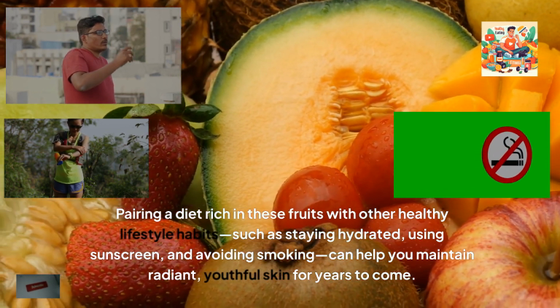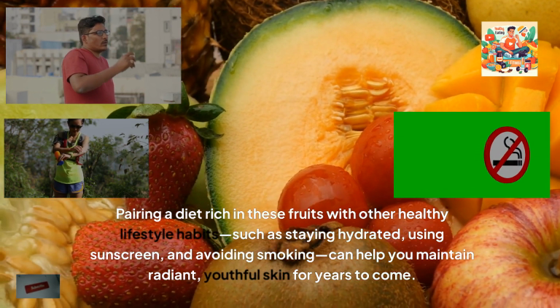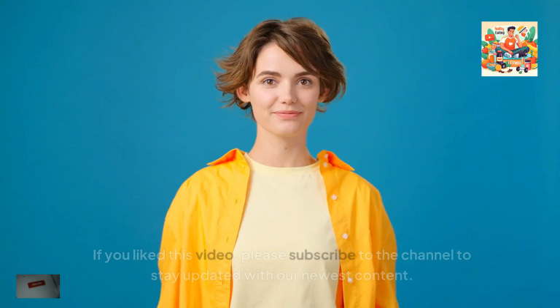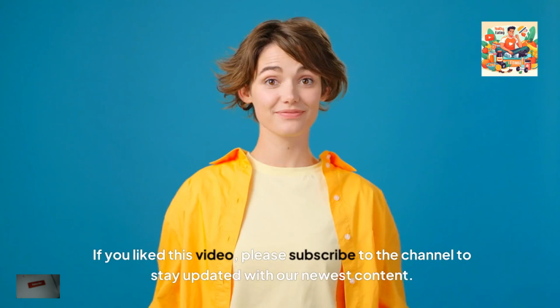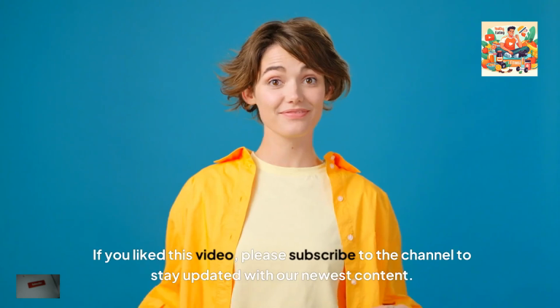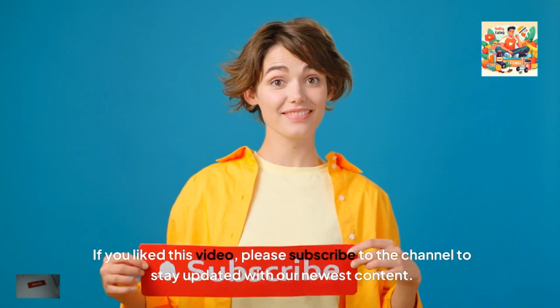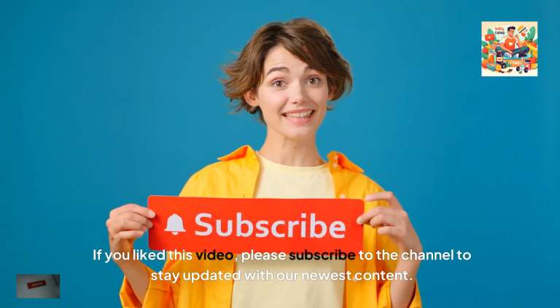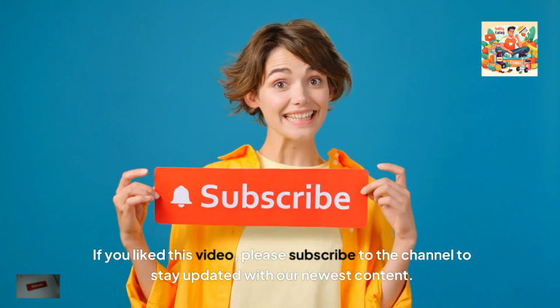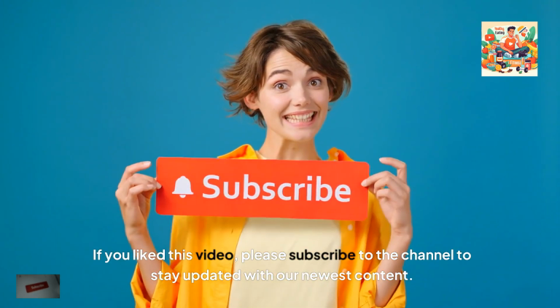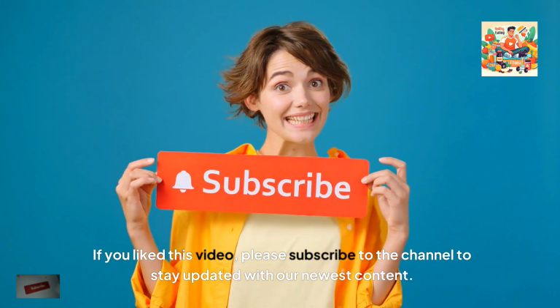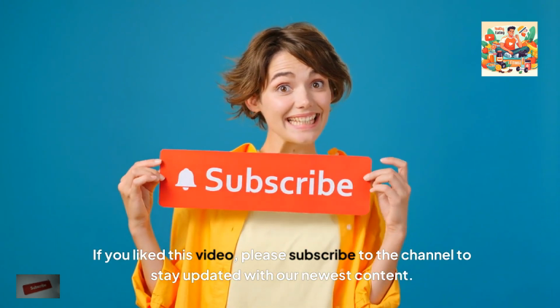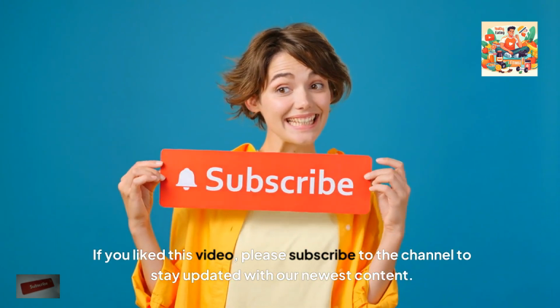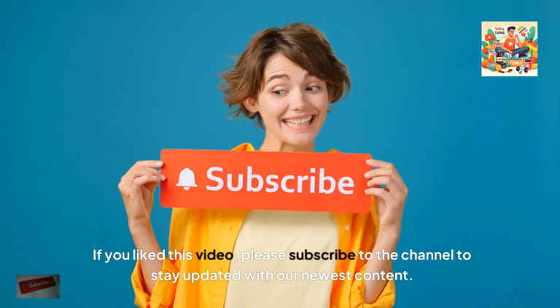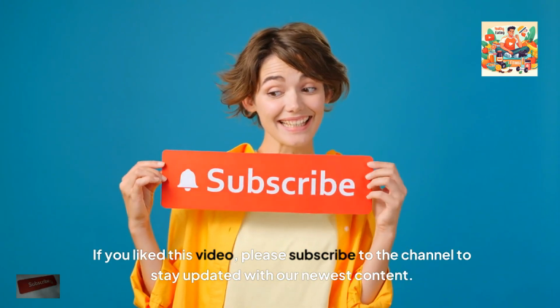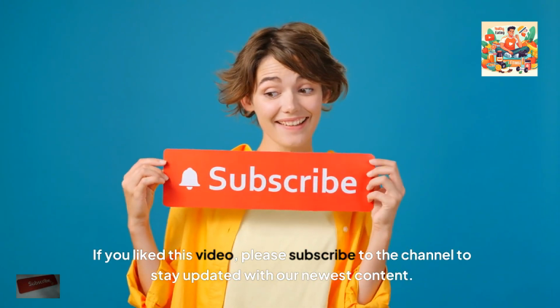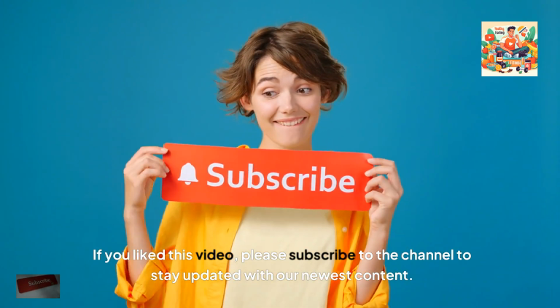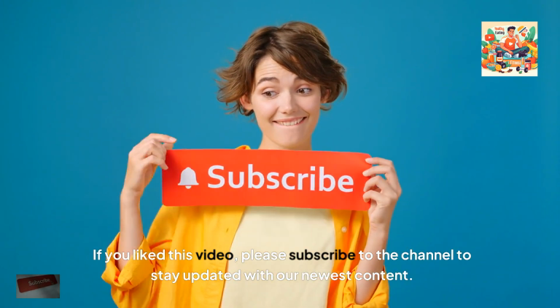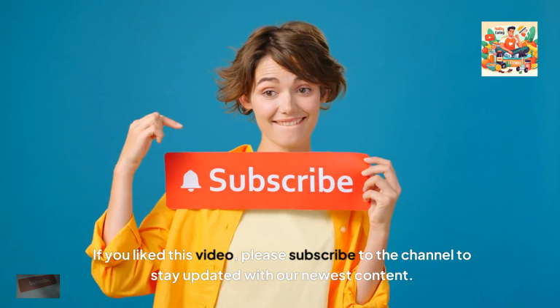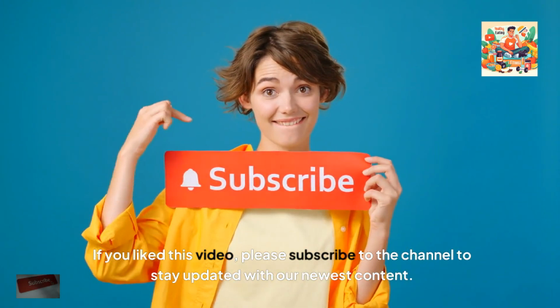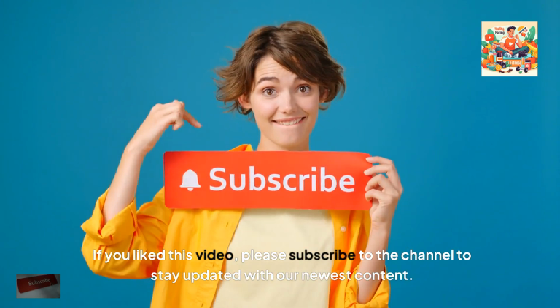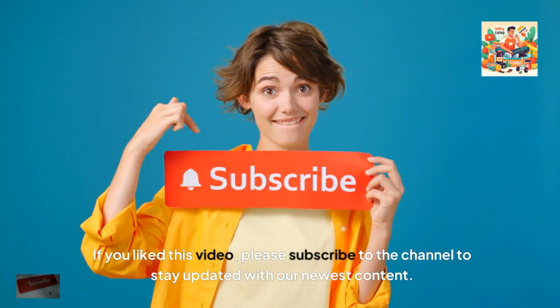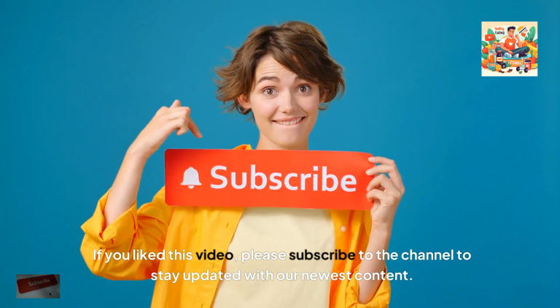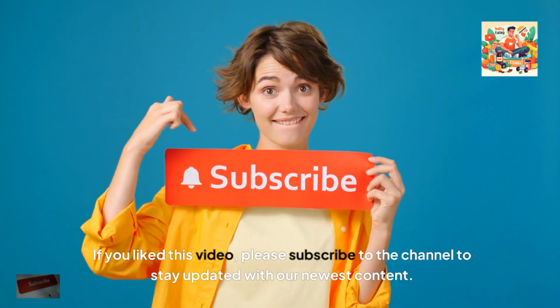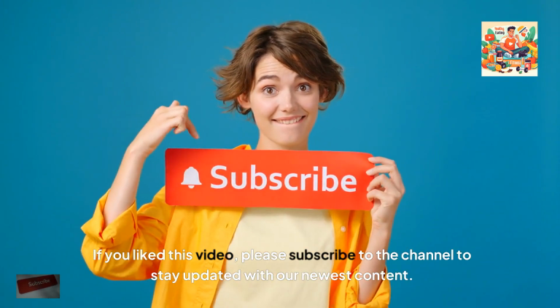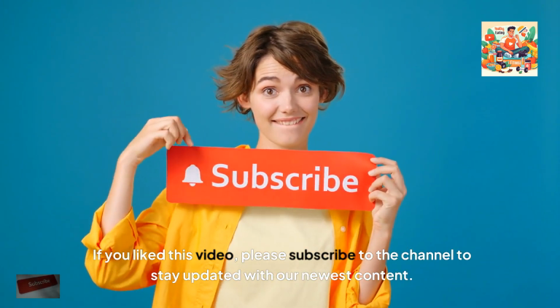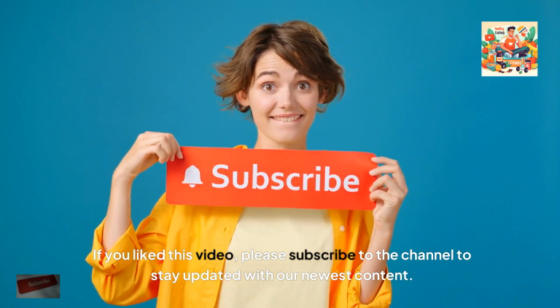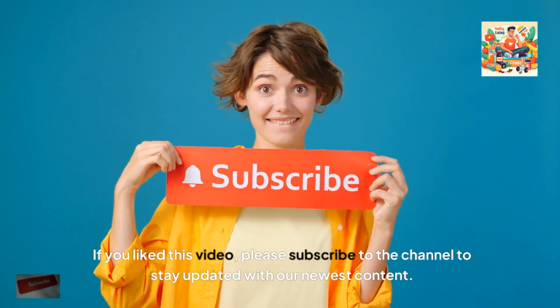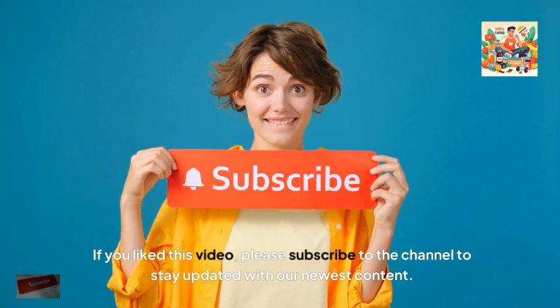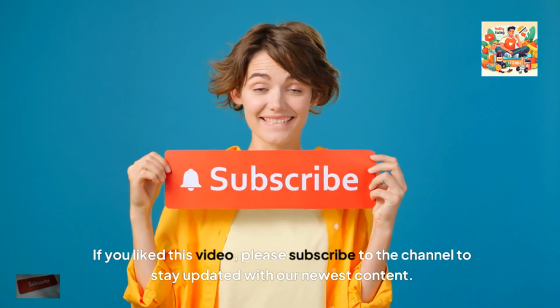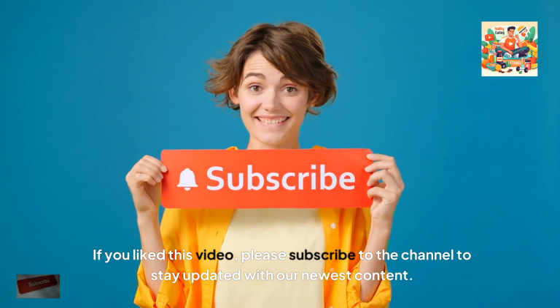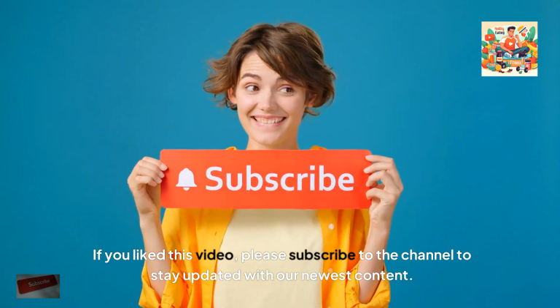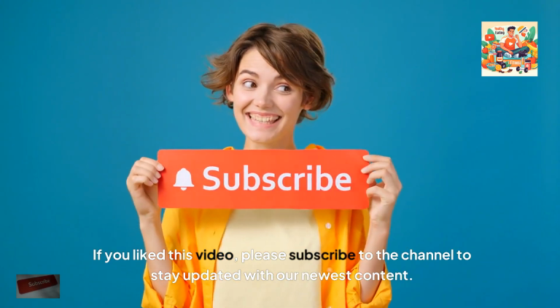If you liked this video, please subscribe to the channel to stay updated with our newest content.